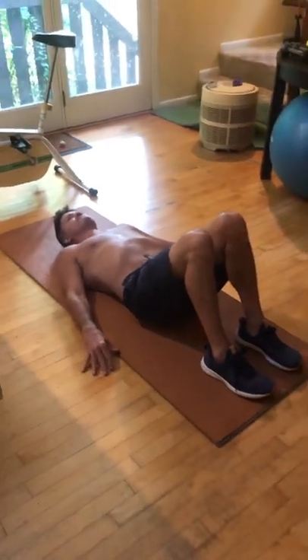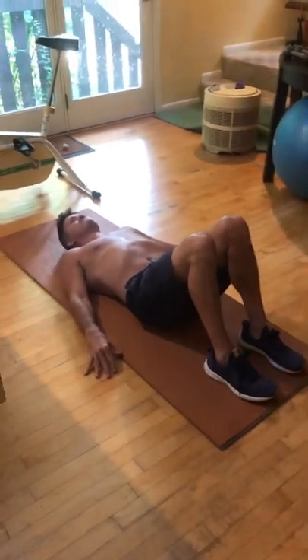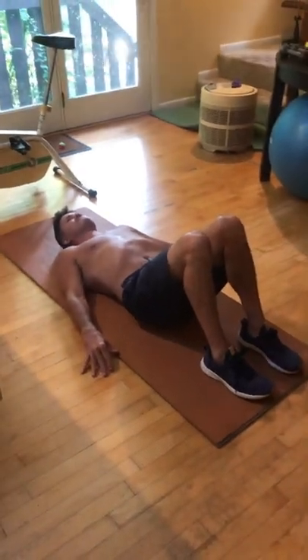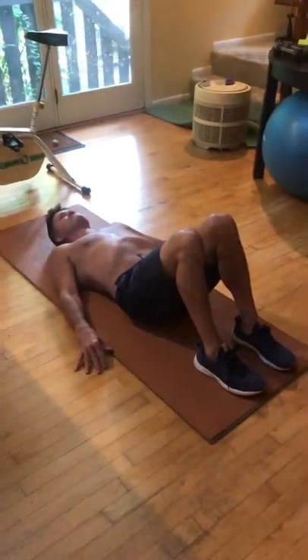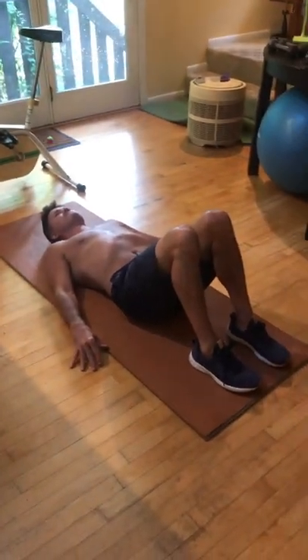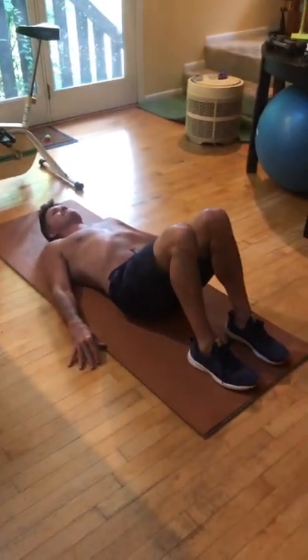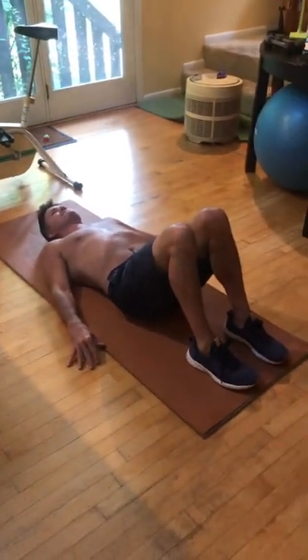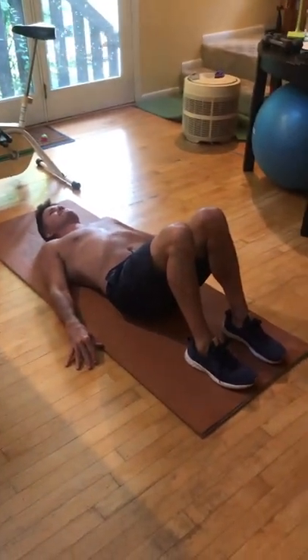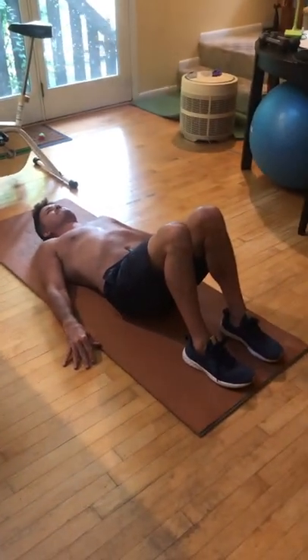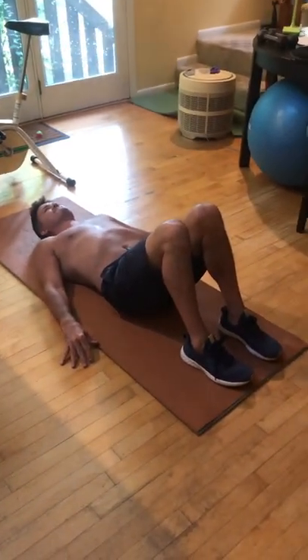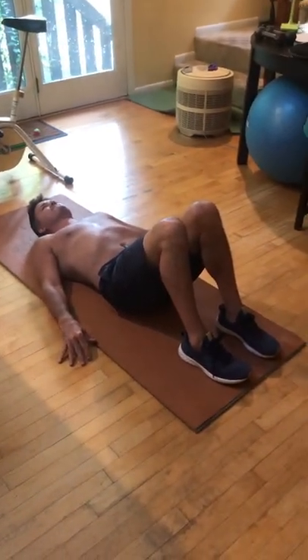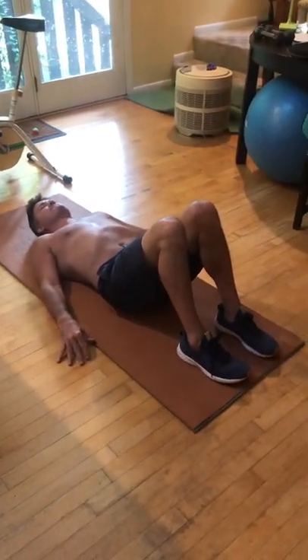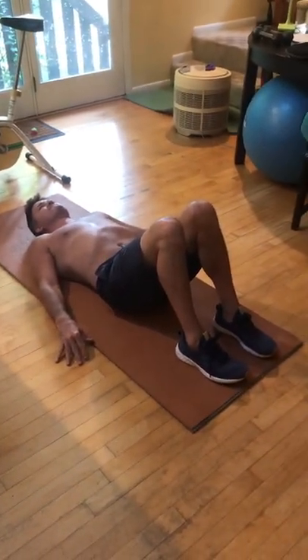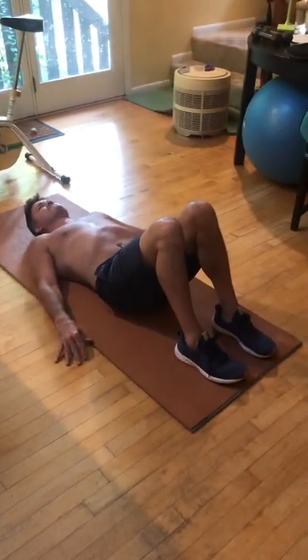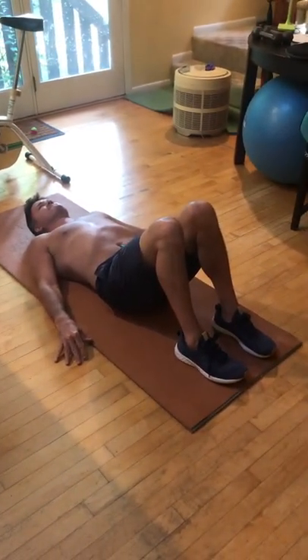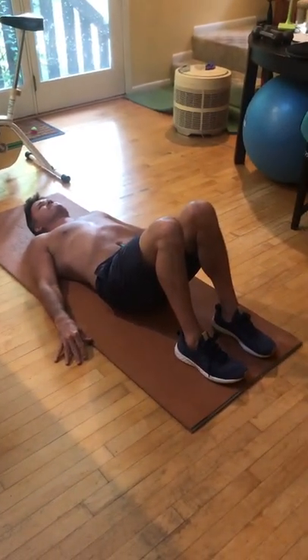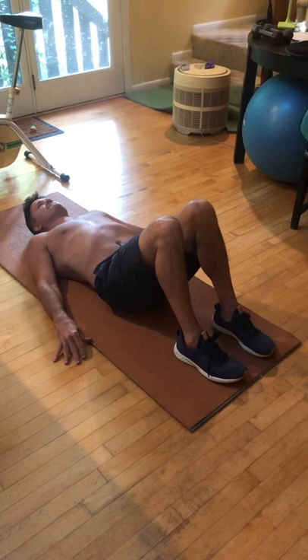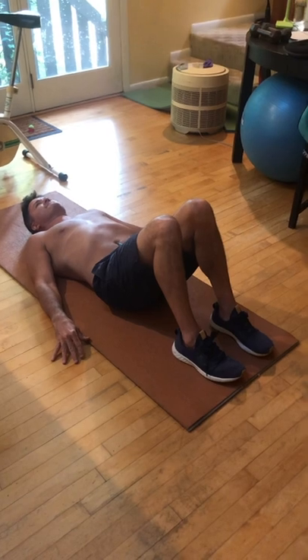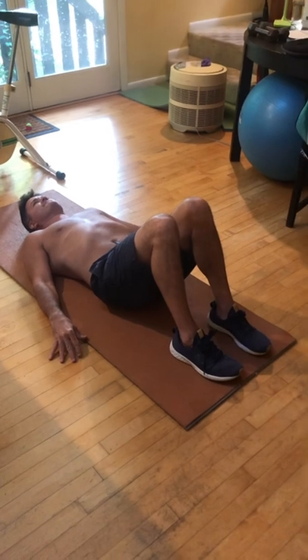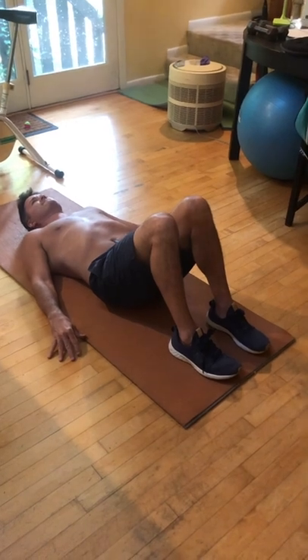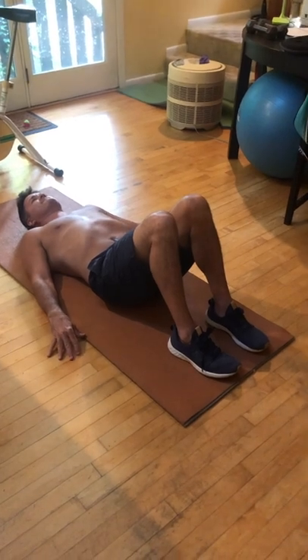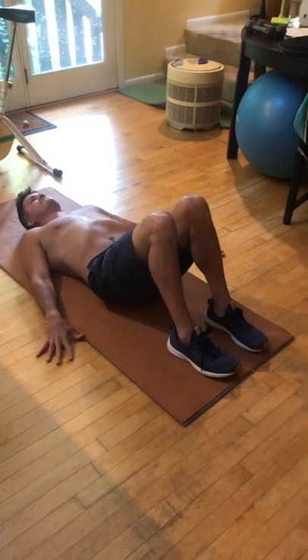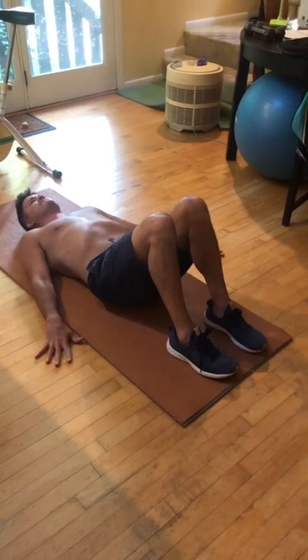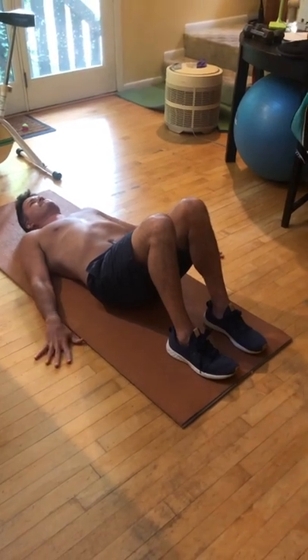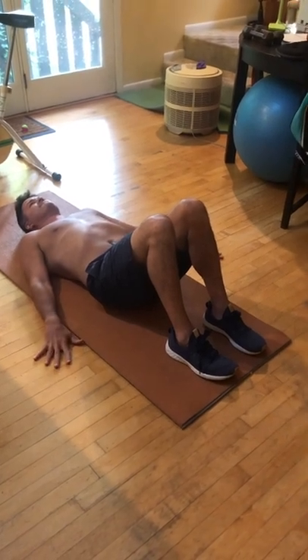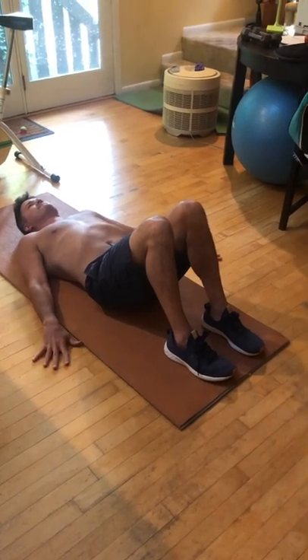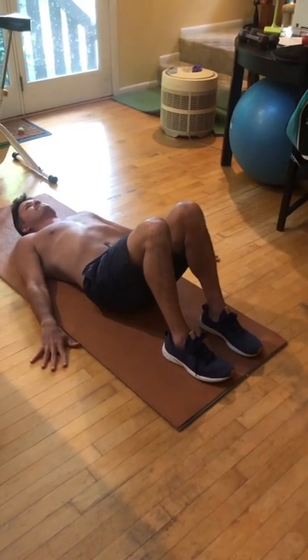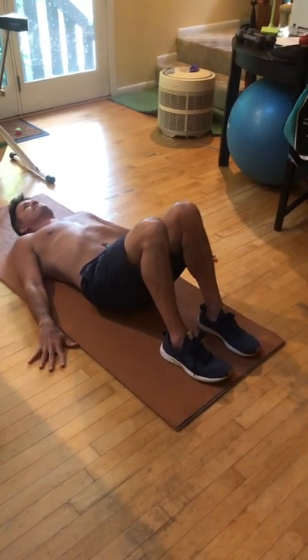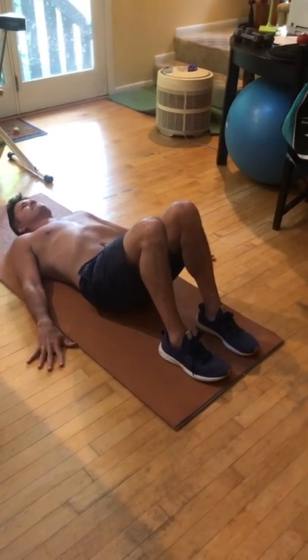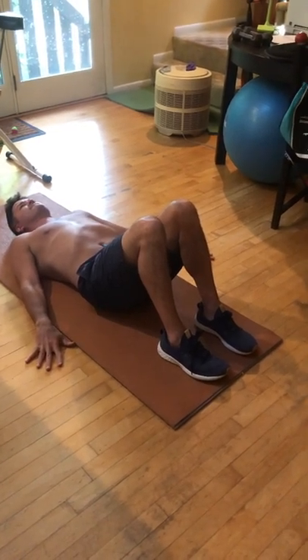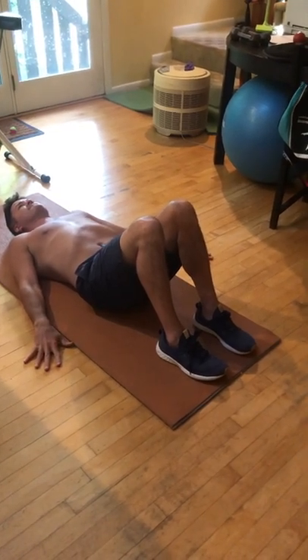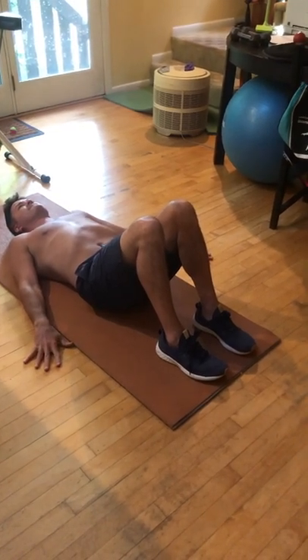So we're setting up in a glute bridge position. Lift your hips up and move them about two inches to the right, then place them back down on the mat.